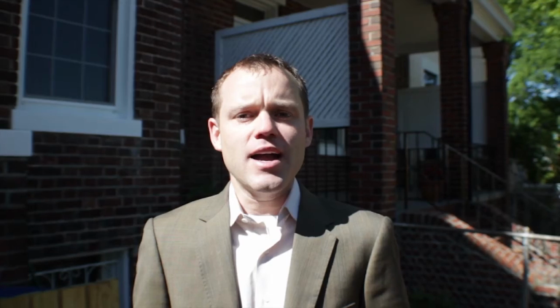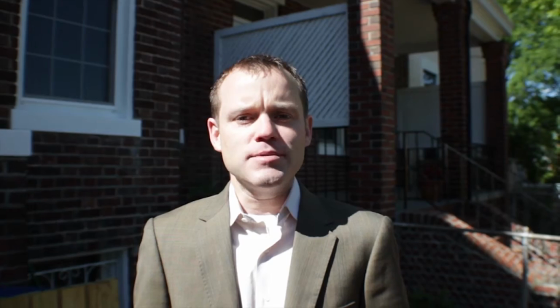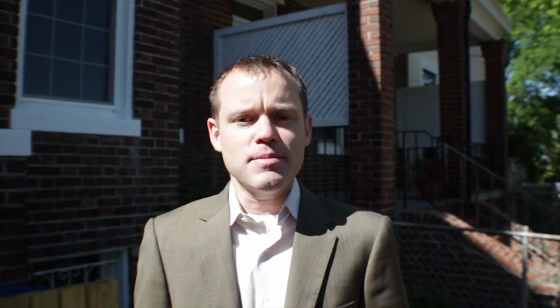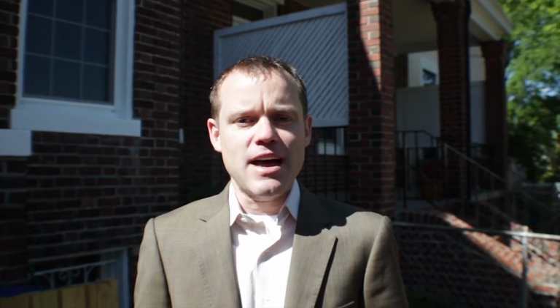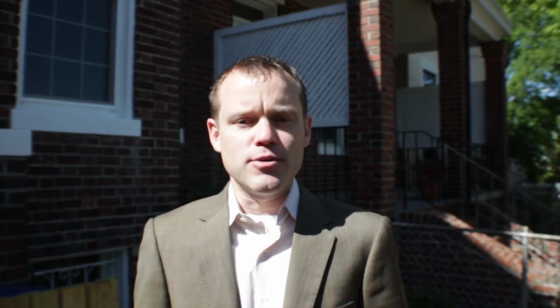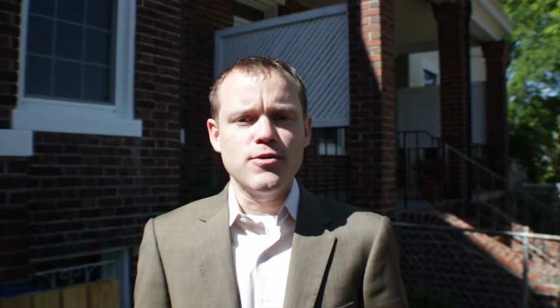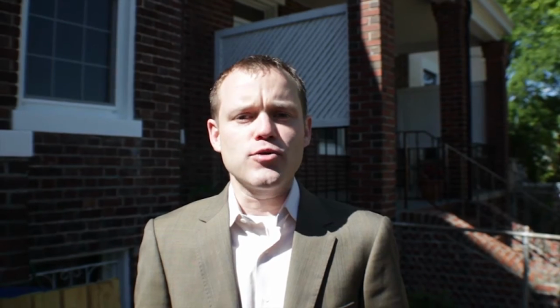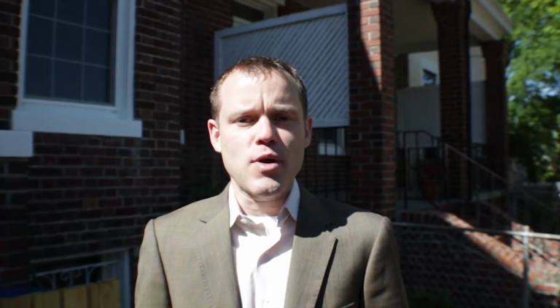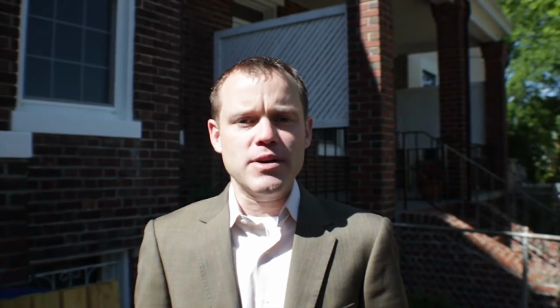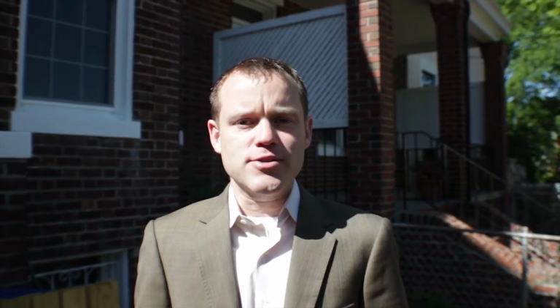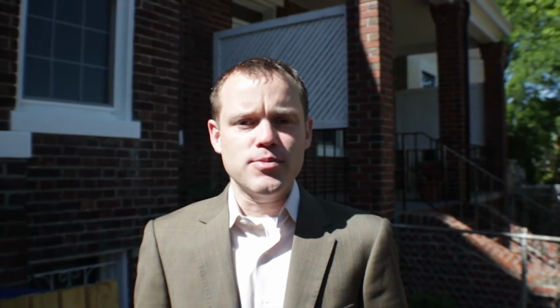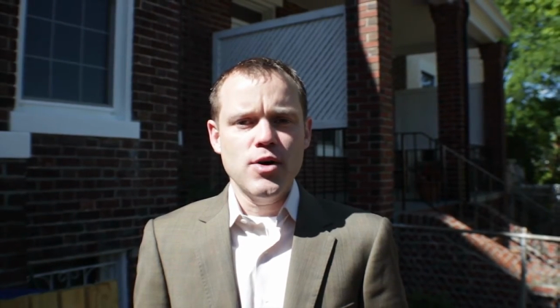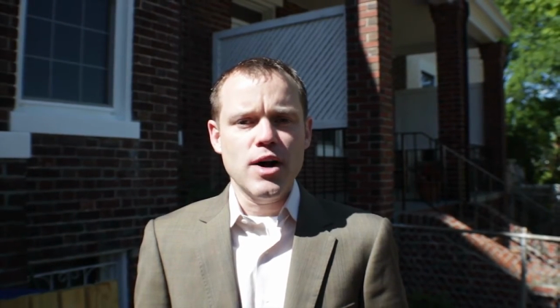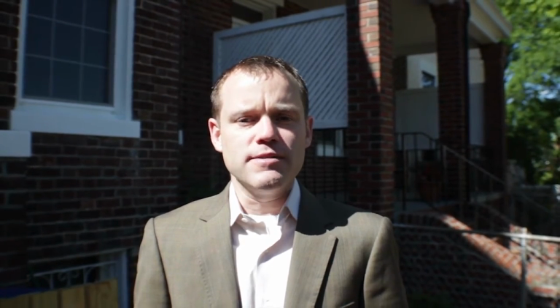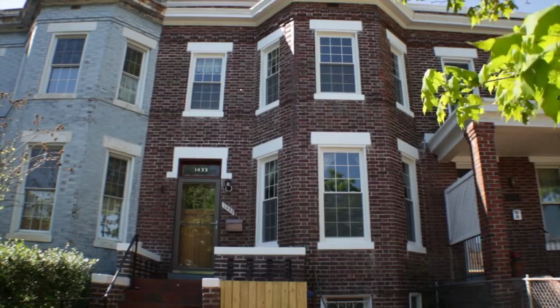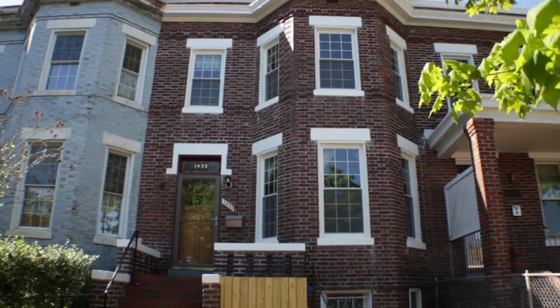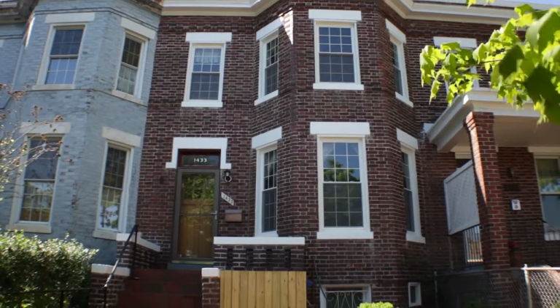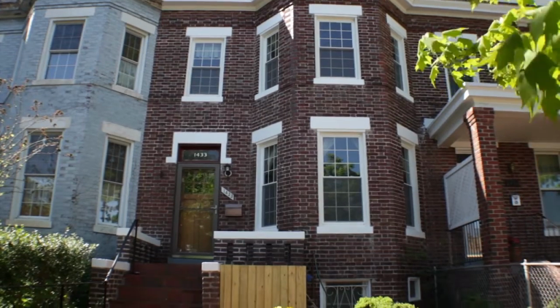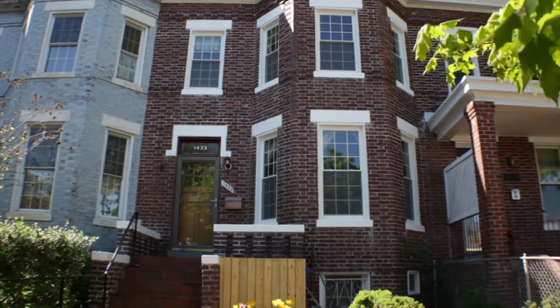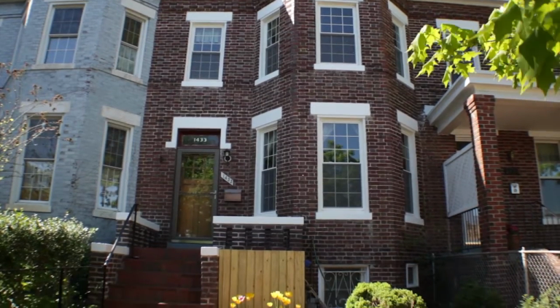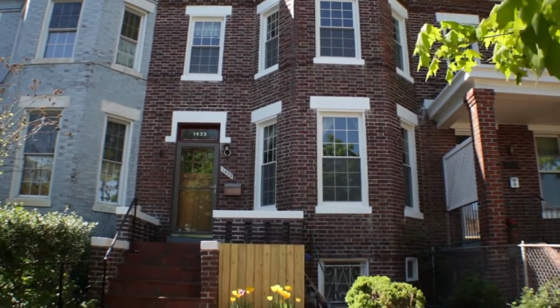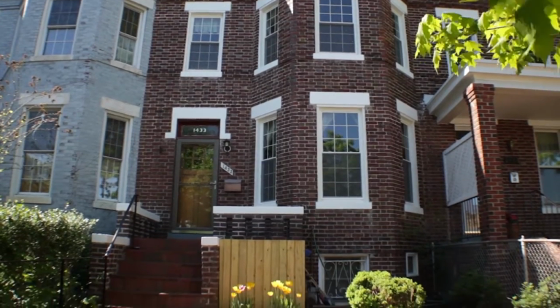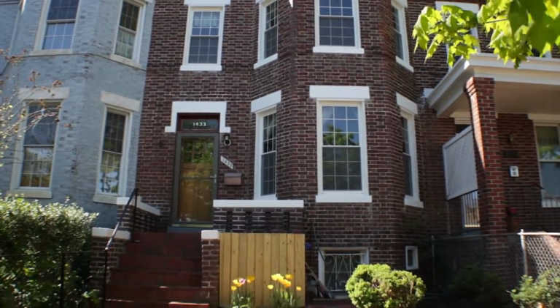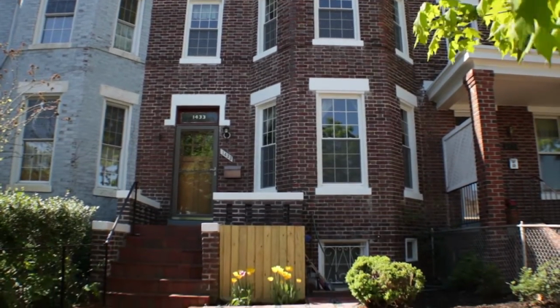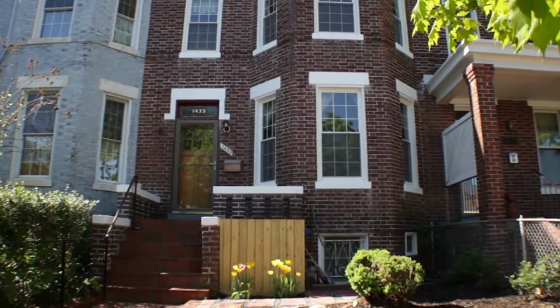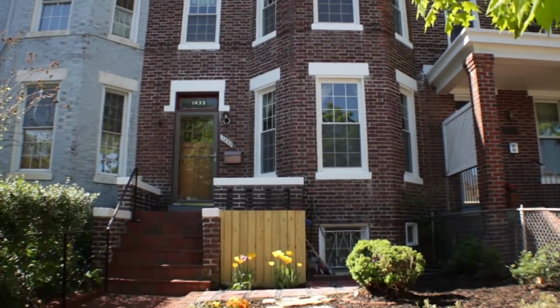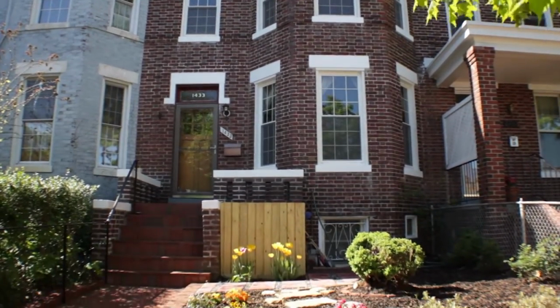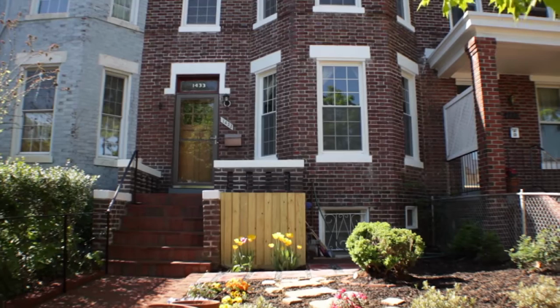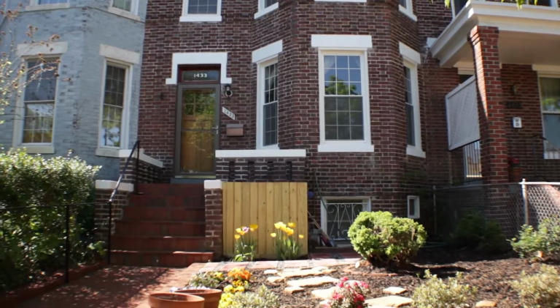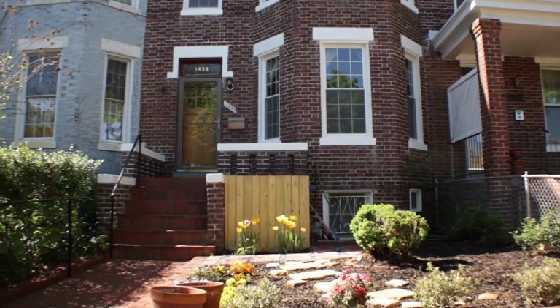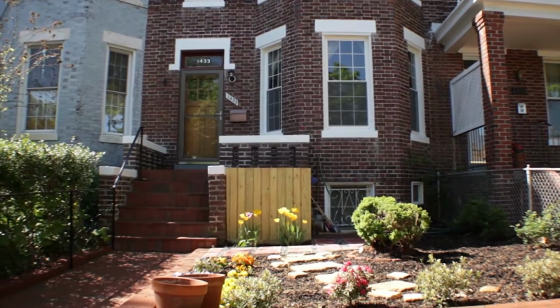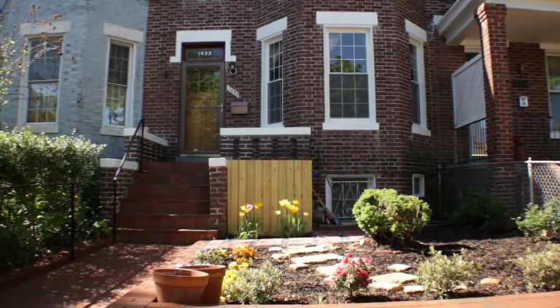Hi, I'm Tom Cavanaugh with Fulcrum Properties Group. Welcome to 1433 Constitution Avenue in Northeast Capitol Hill.